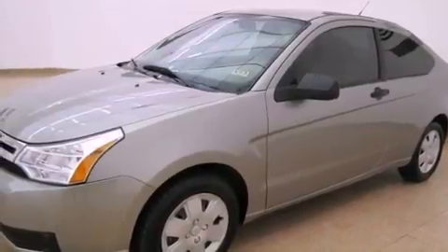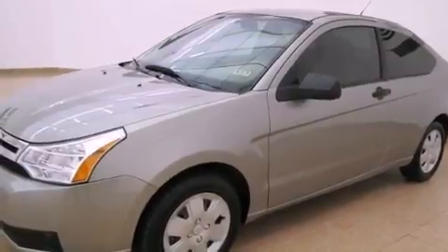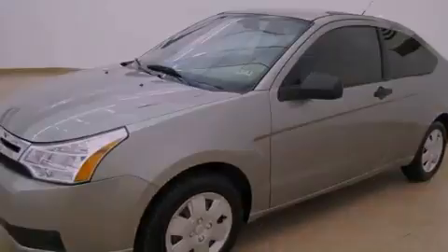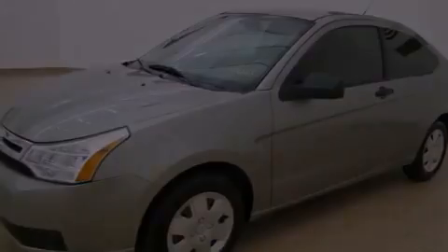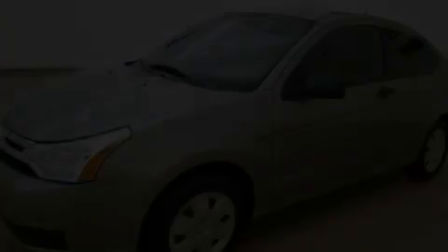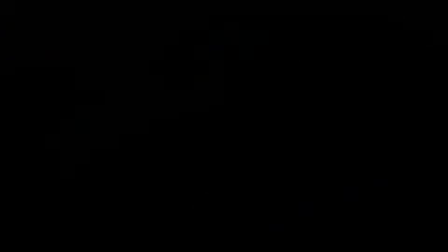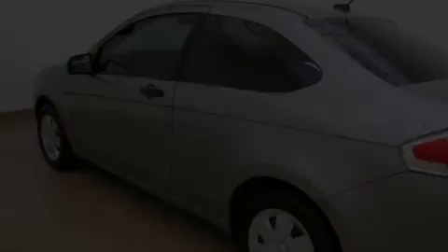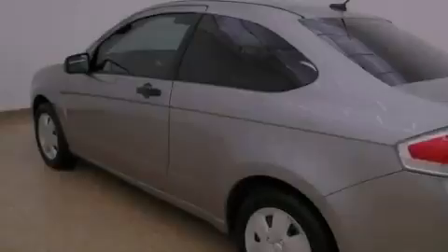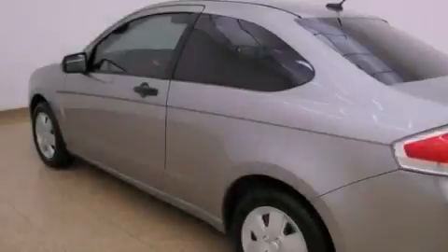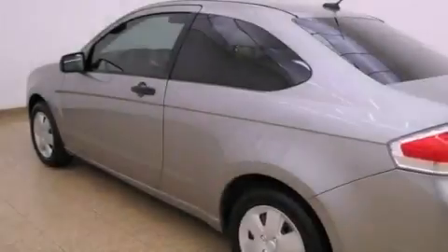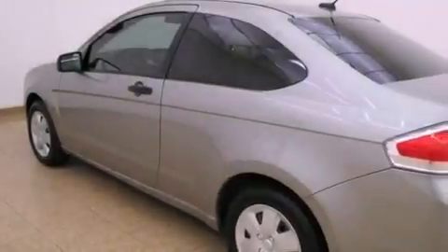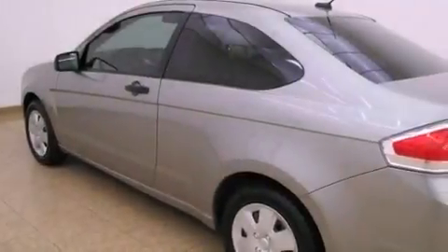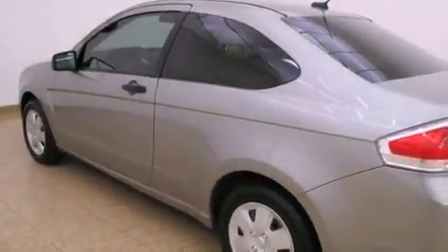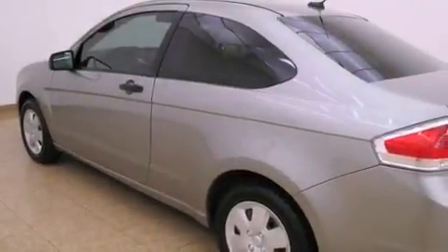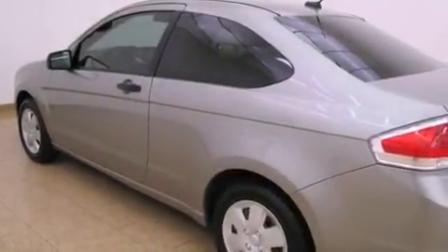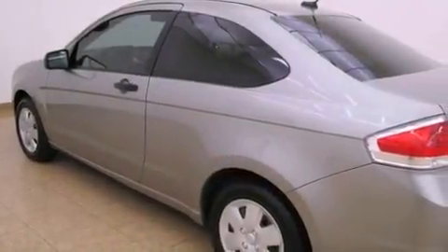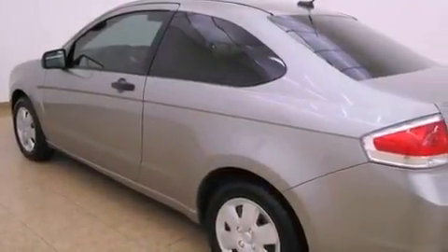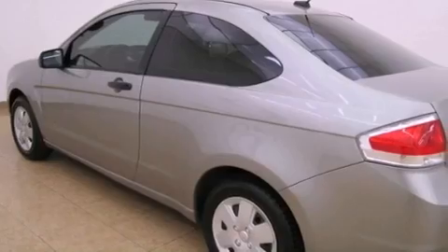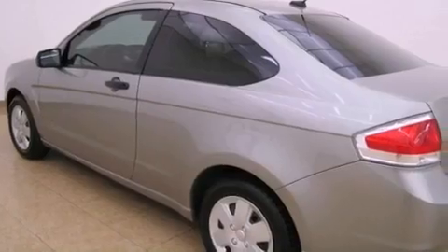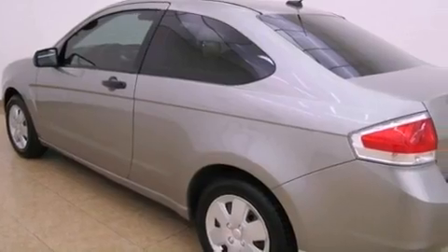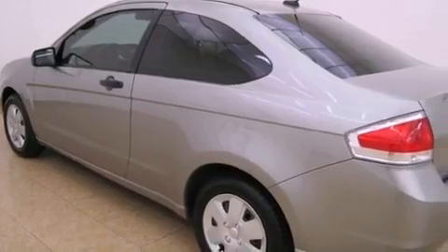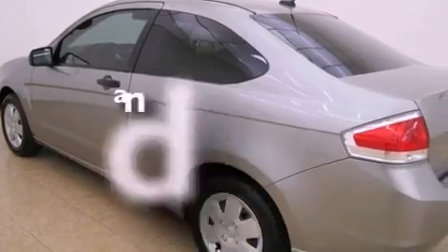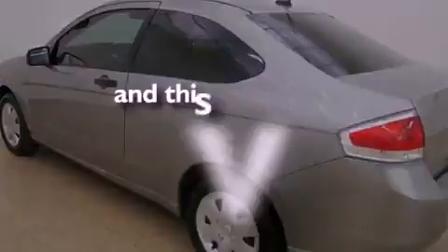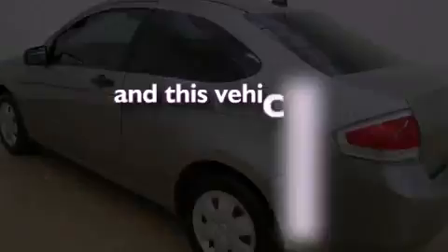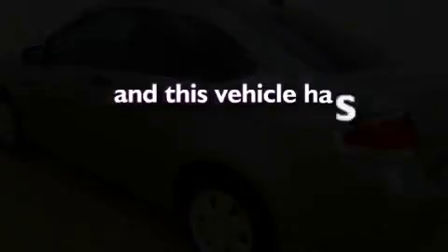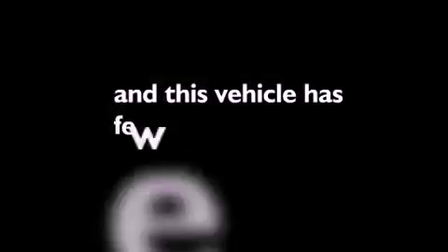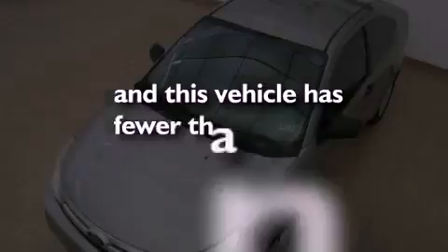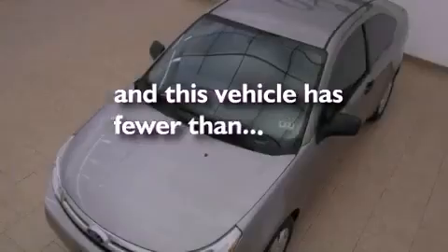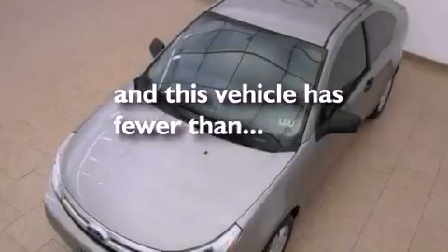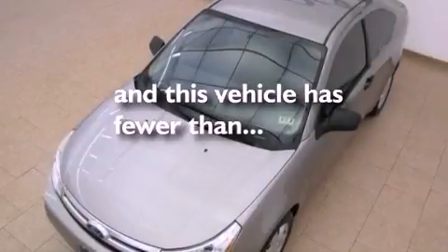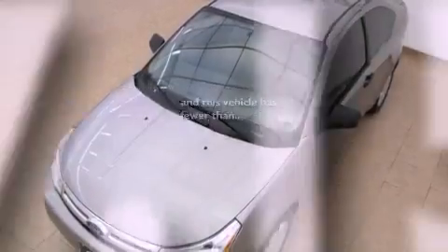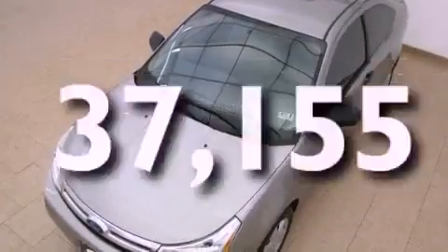Additional features include 12-volt power outlets, halogen headlights, a rear split bench seat, and this vehicle has fewer than 38,000 miles on the odometer.